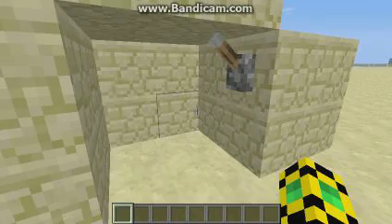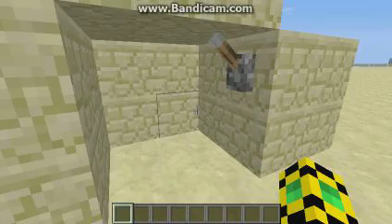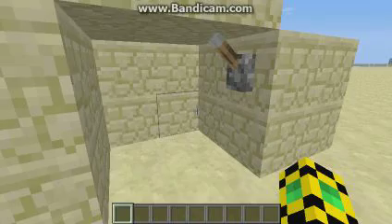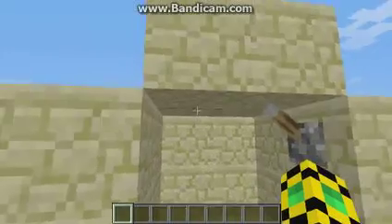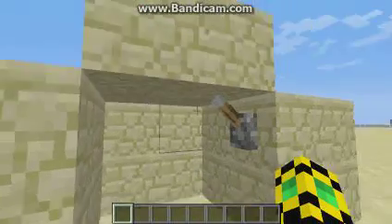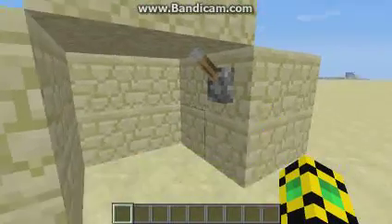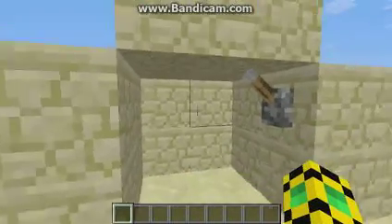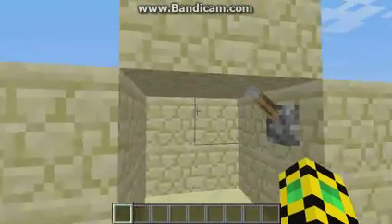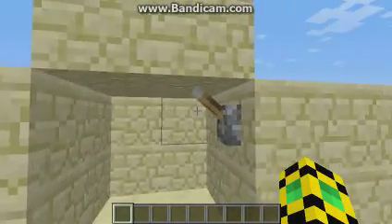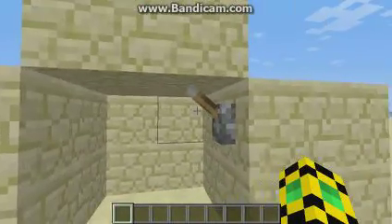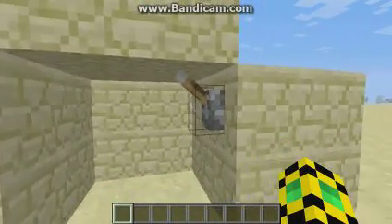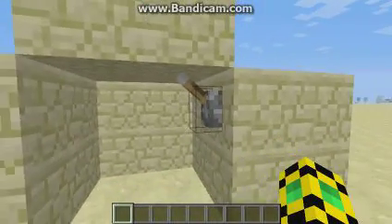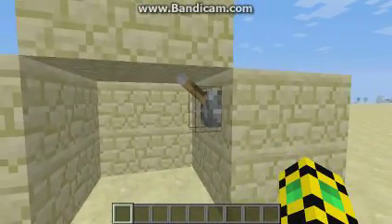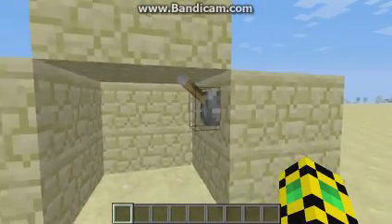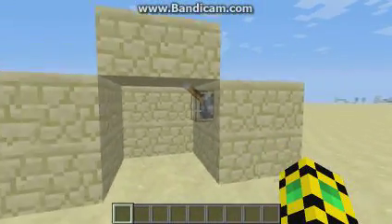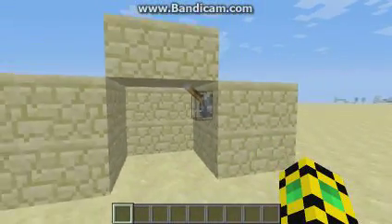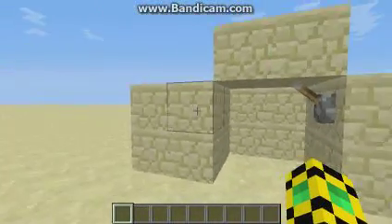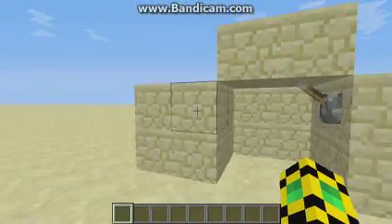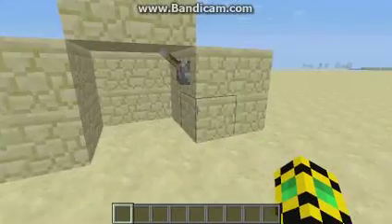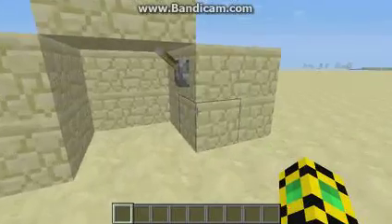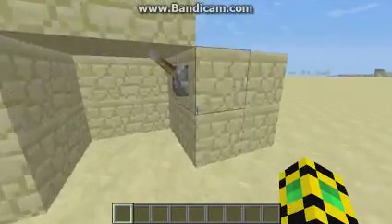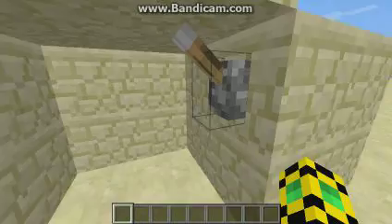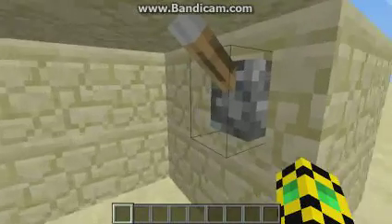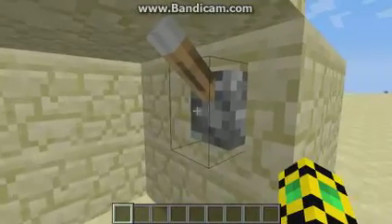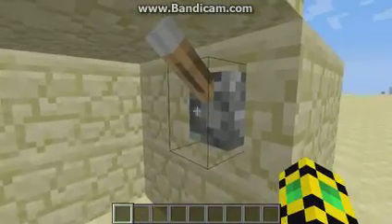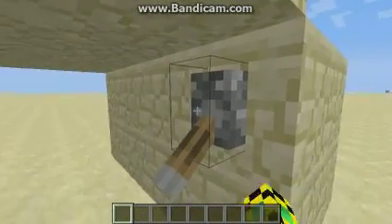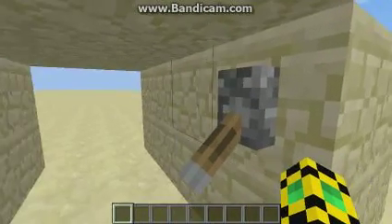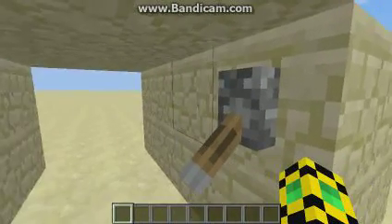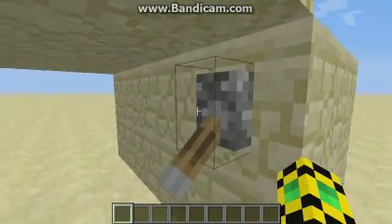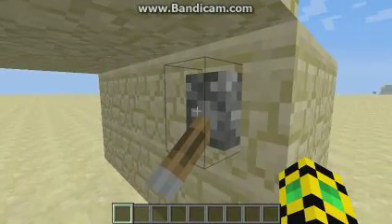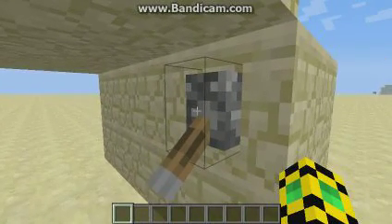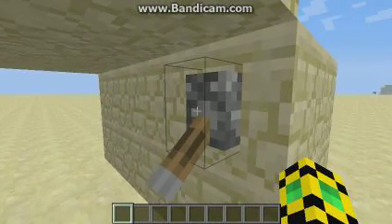Hey, what's going on, broskies? This is Turtle Boss here bringing you all kinds of Minecraft crap. And what's this? Cool! Piston door there.